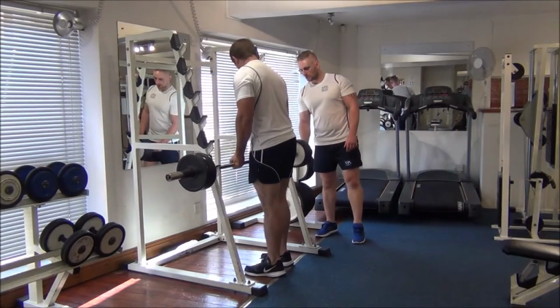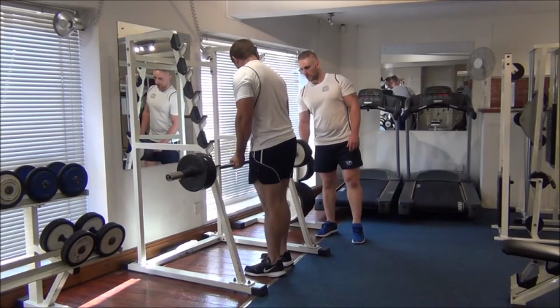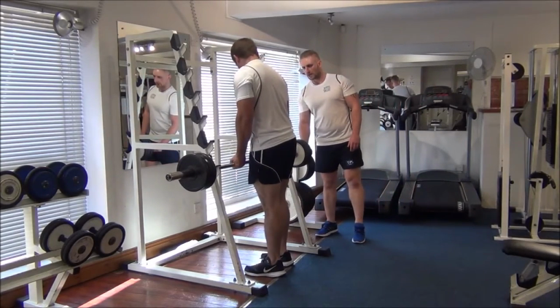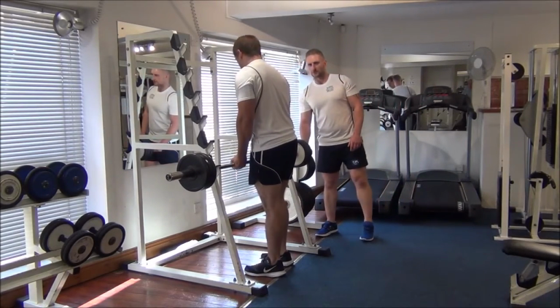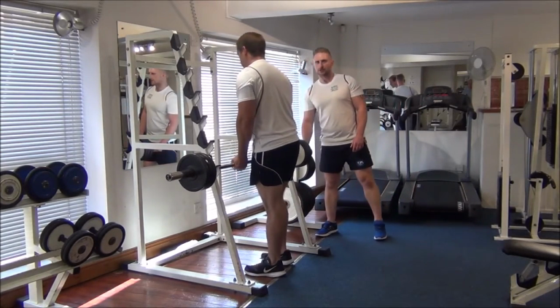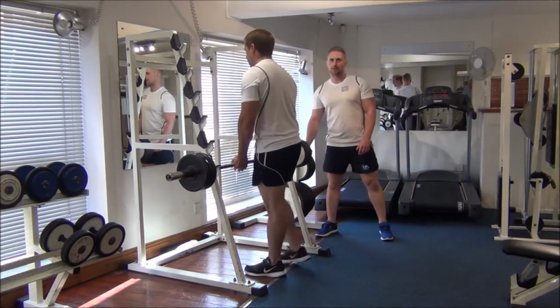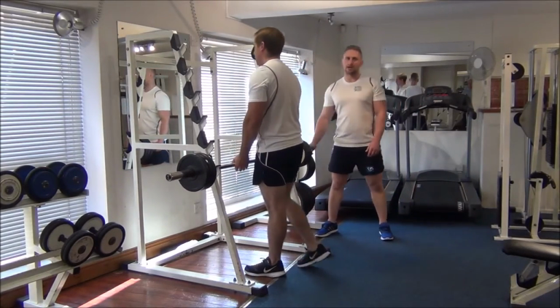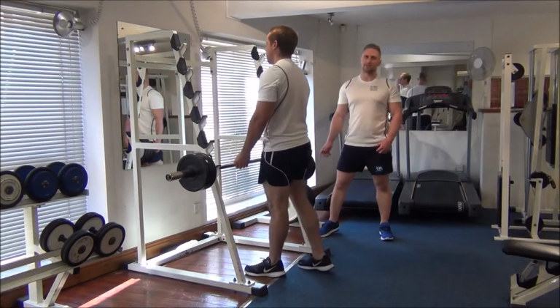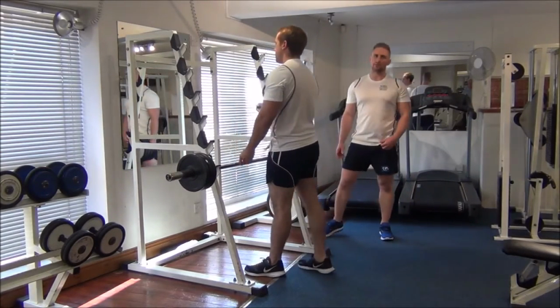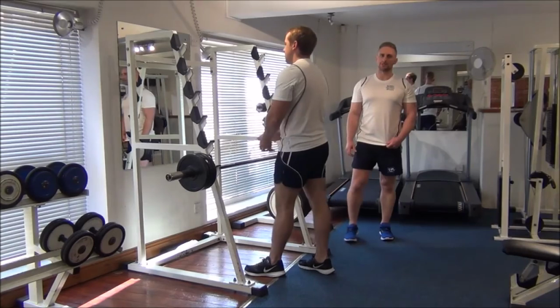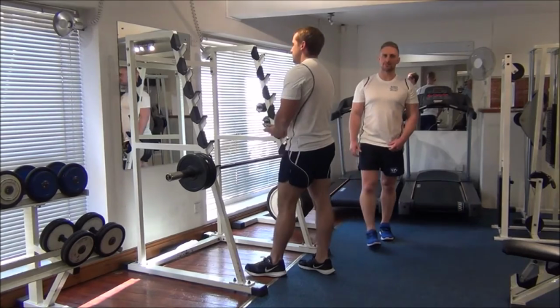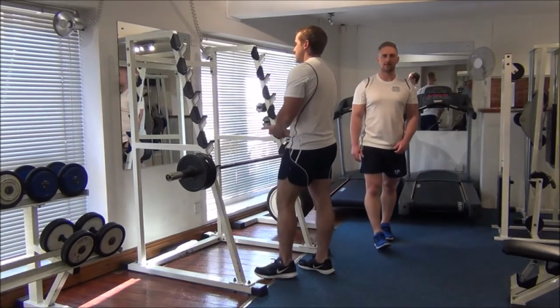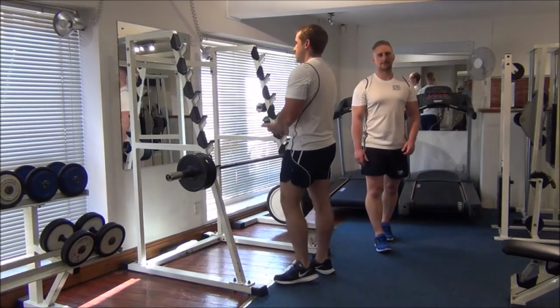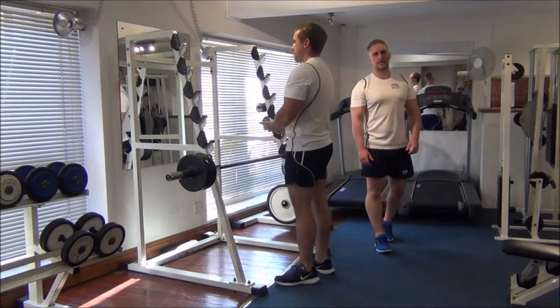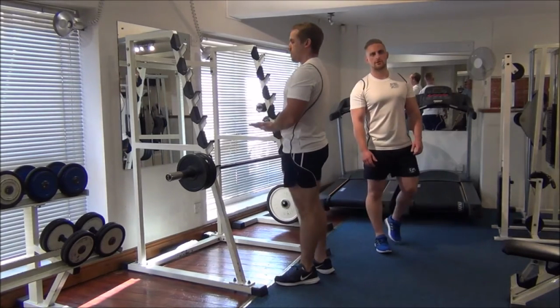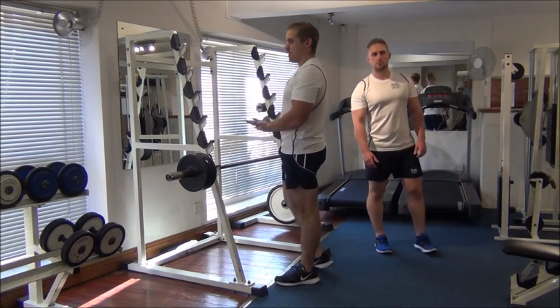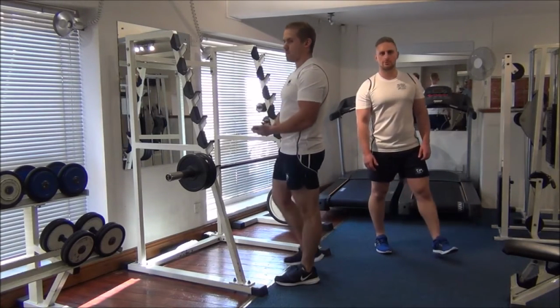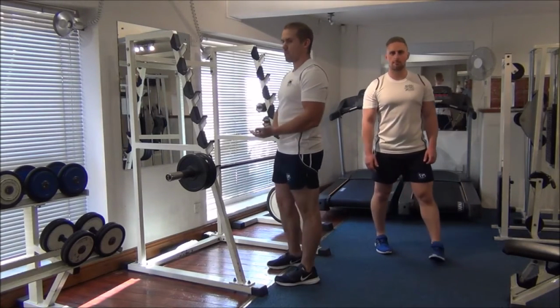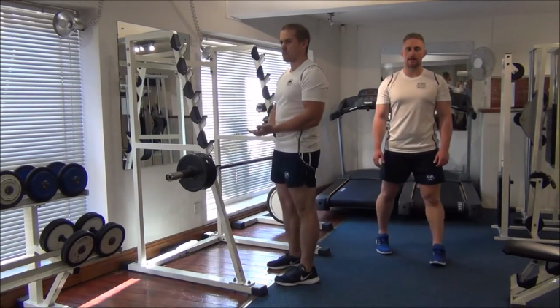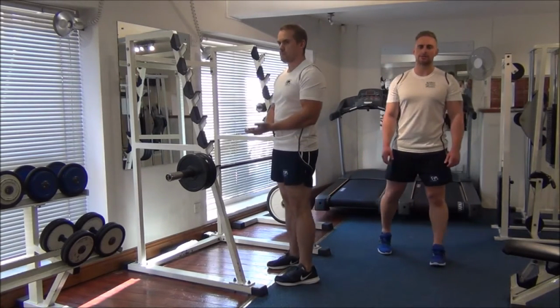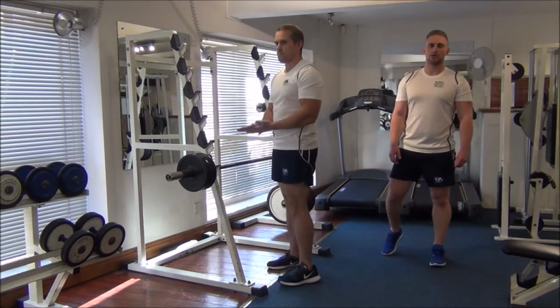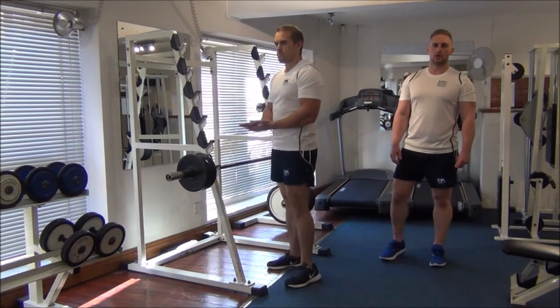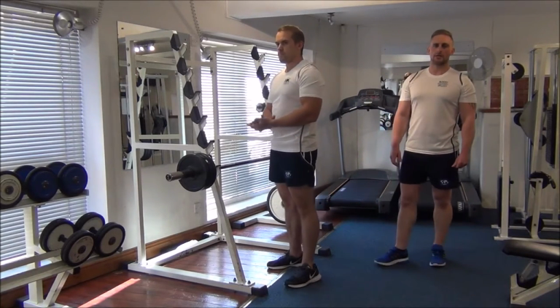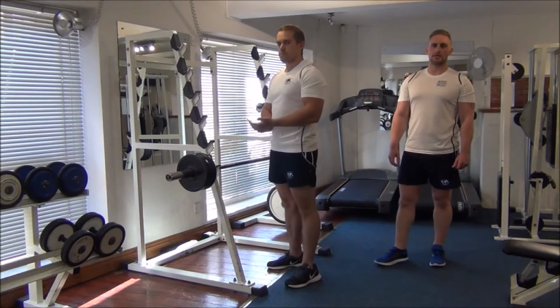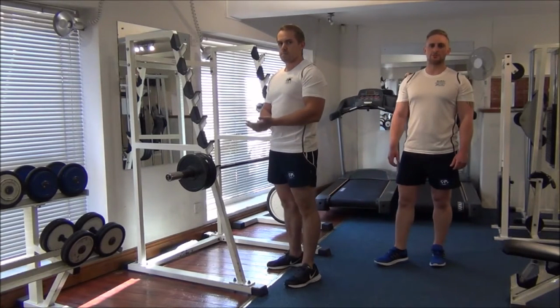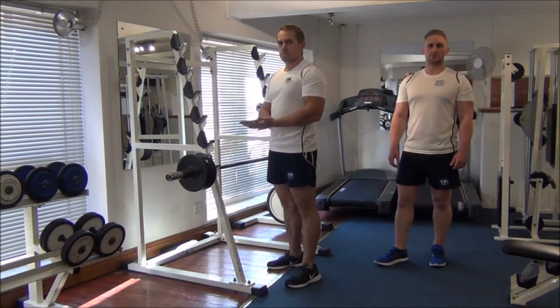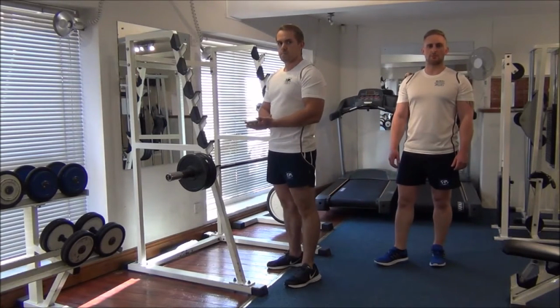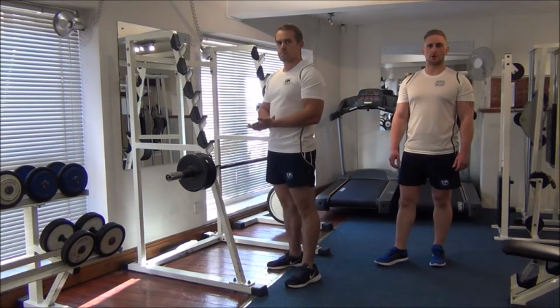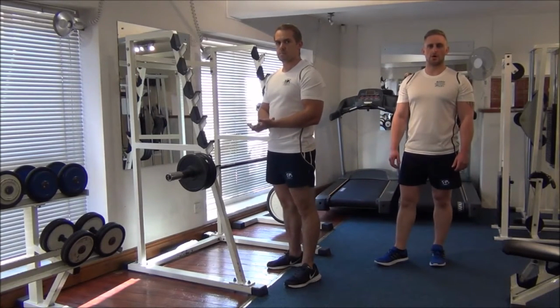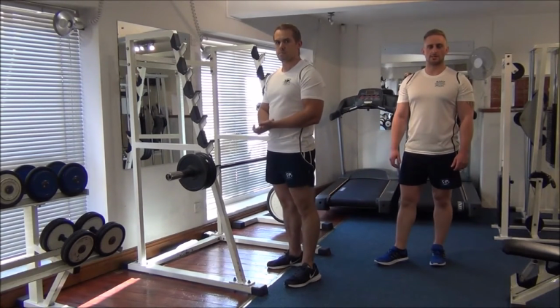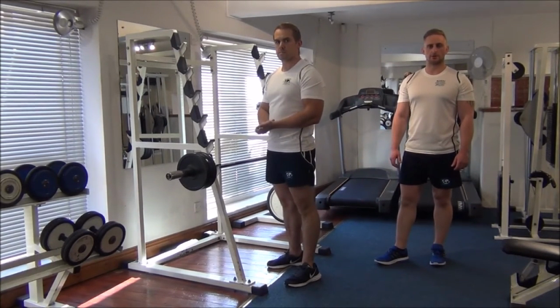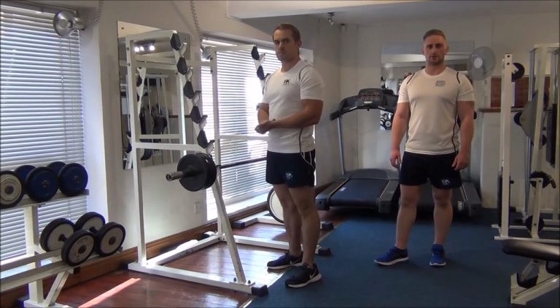Looking at that, I think we can see that's Gareth's one rep max on the straight bar bicep curl.